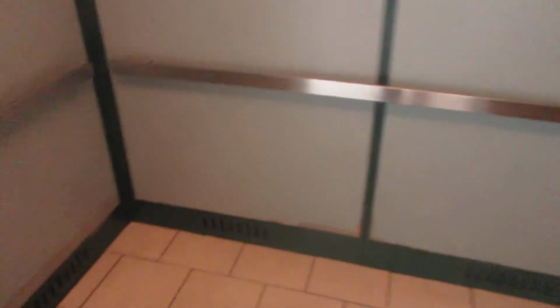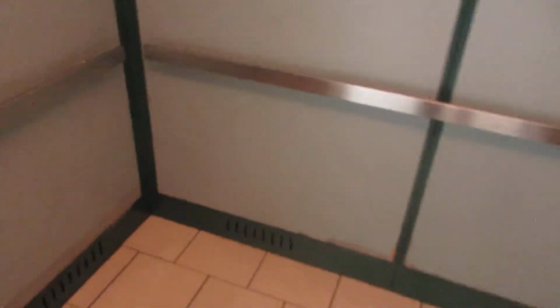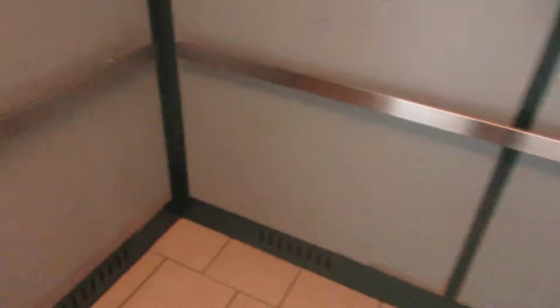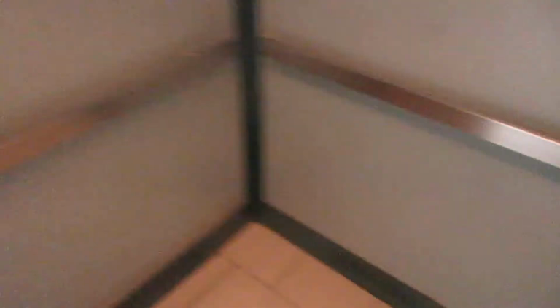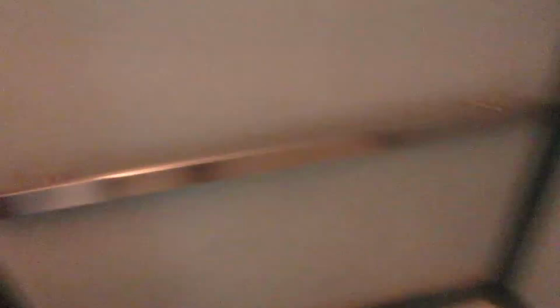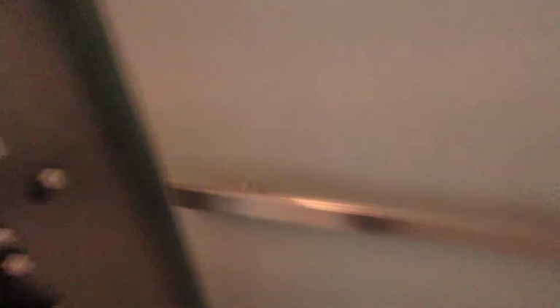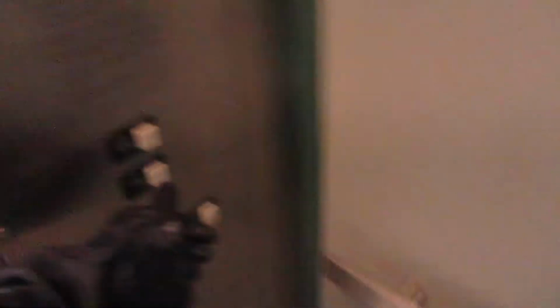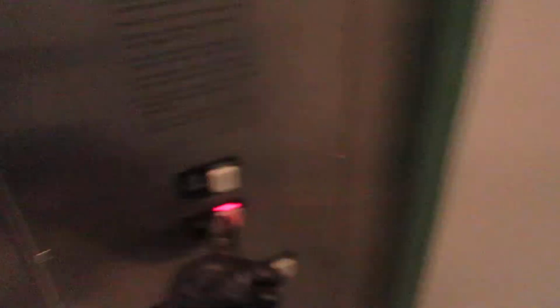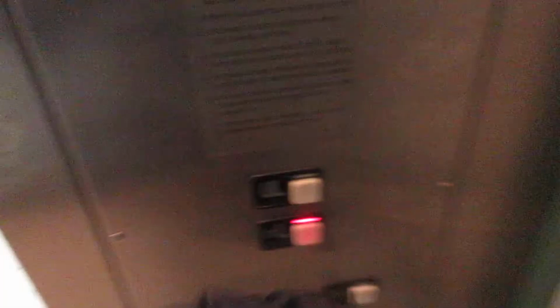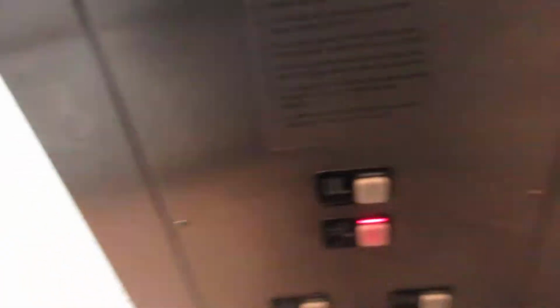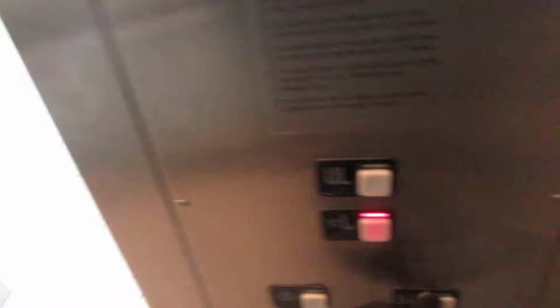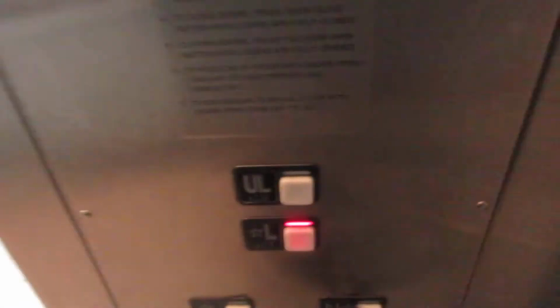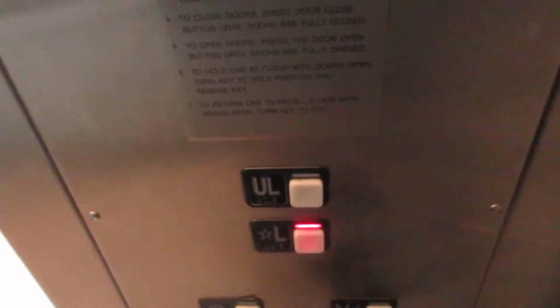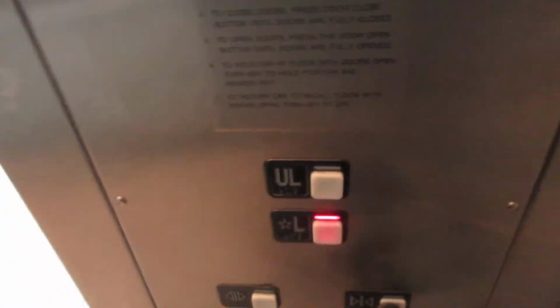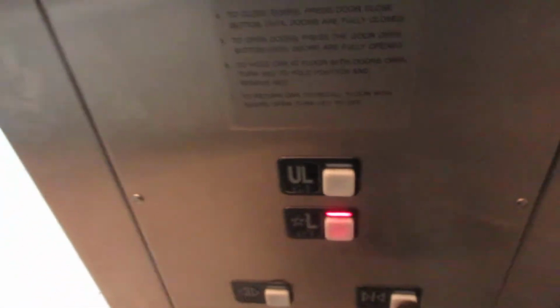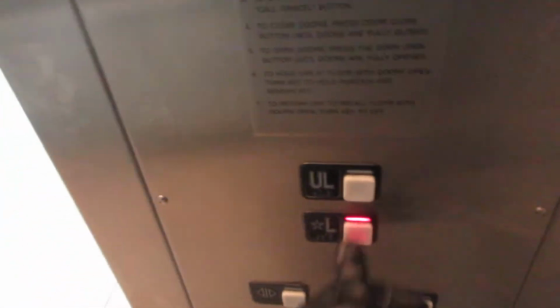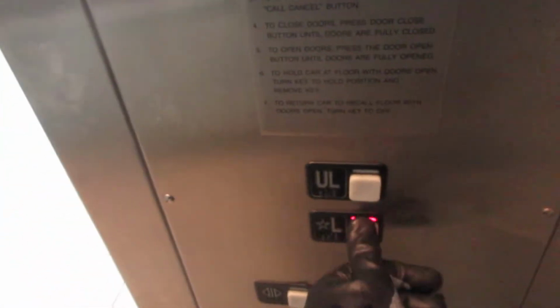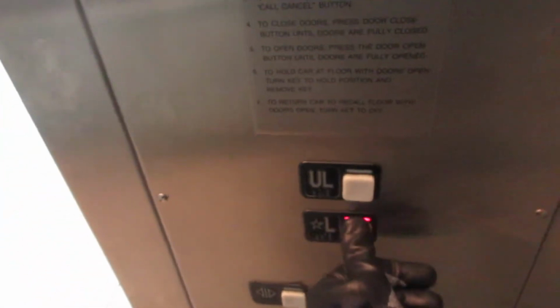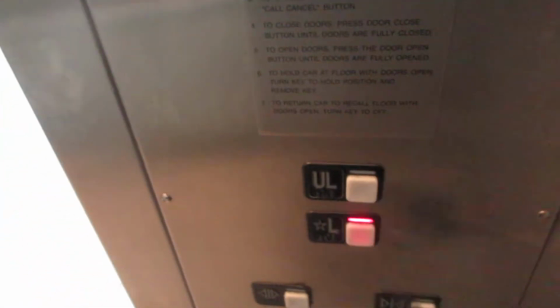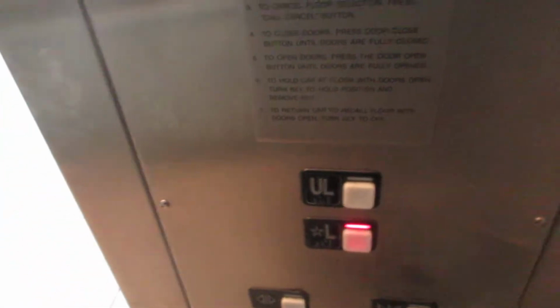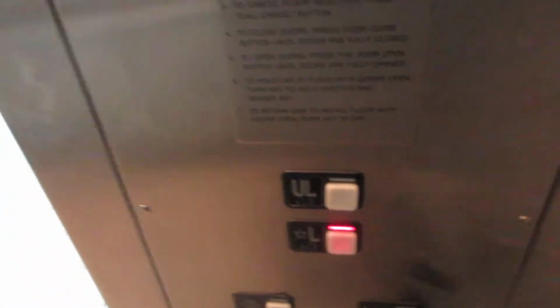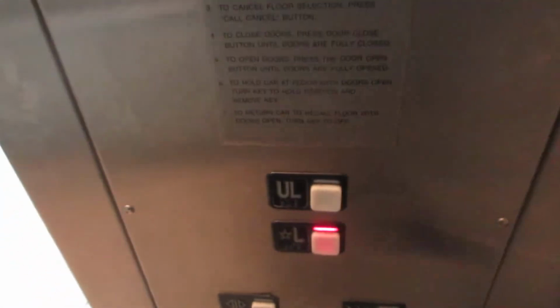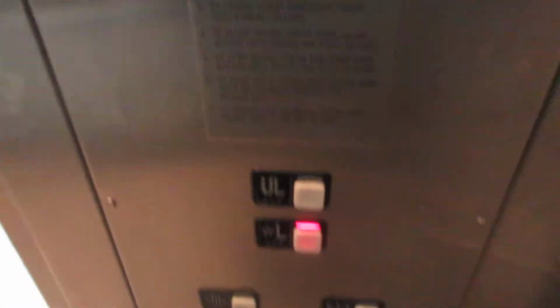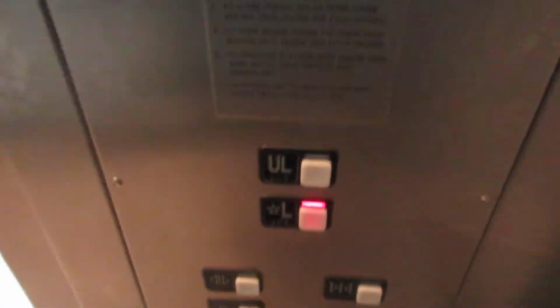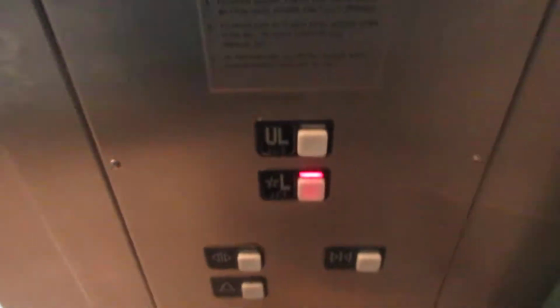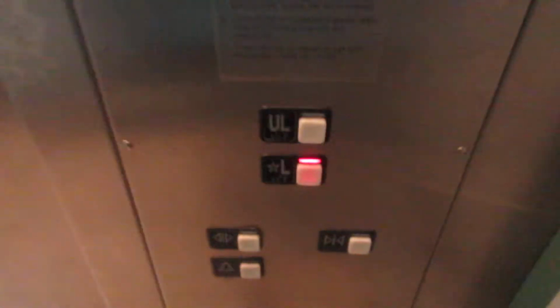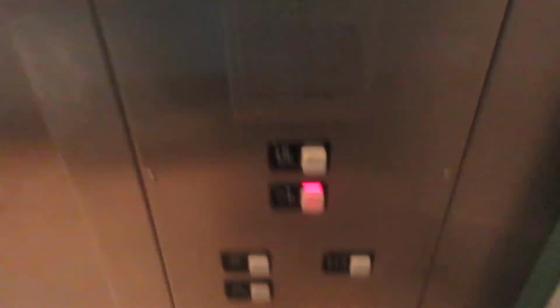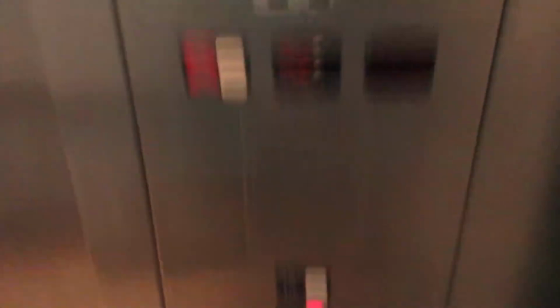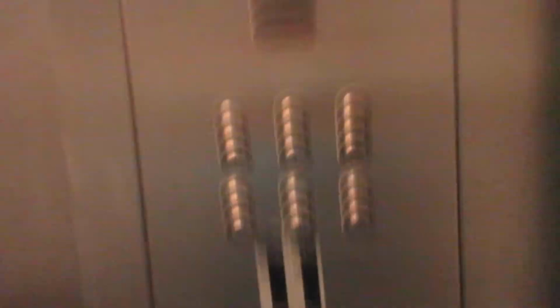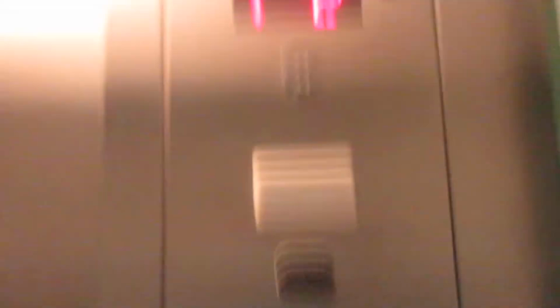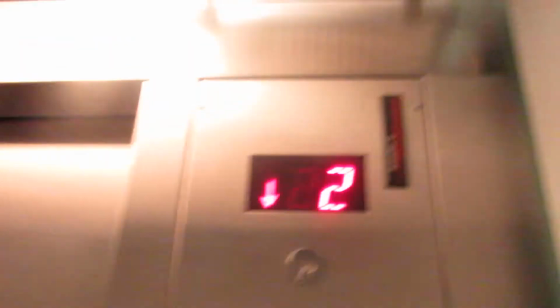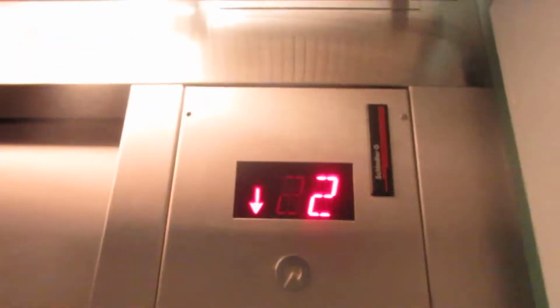This is the elevator by Macy's. It's at Freehold Raceway Mall in Freehold, New Jersey. Here we go.